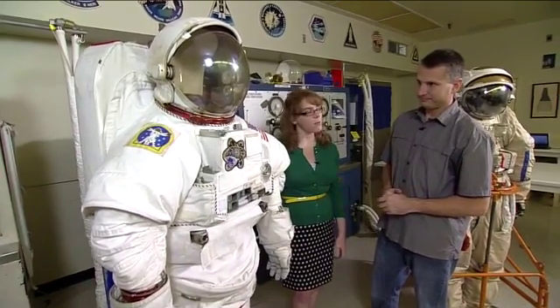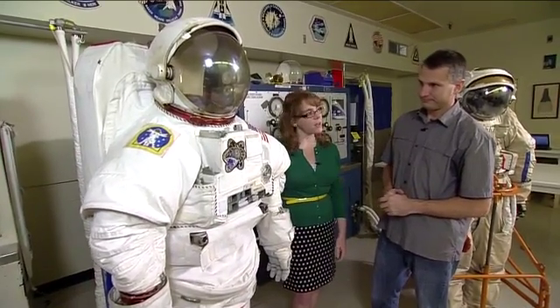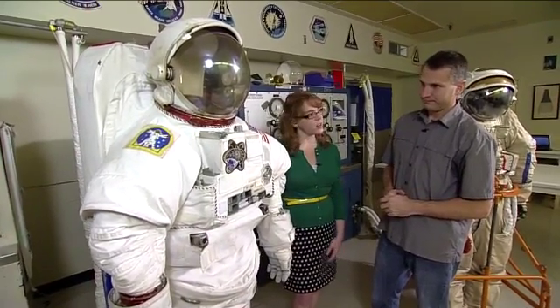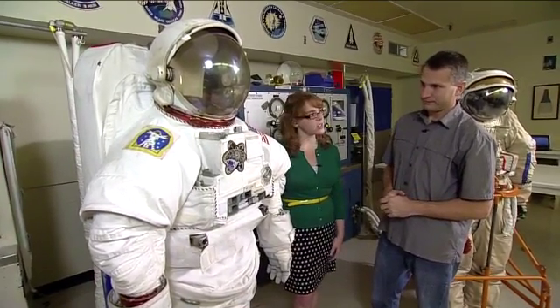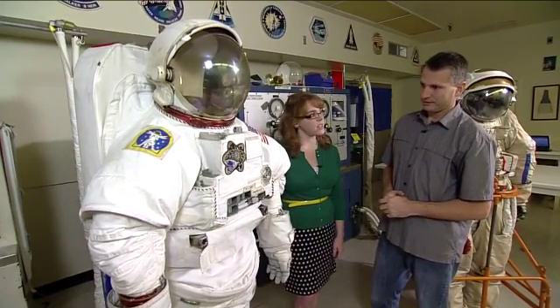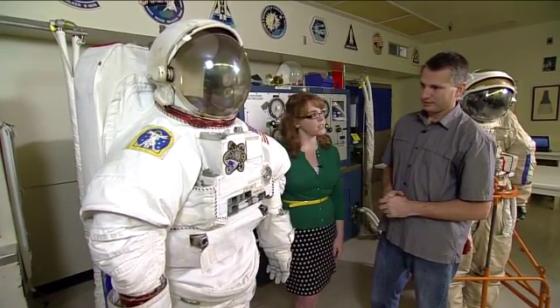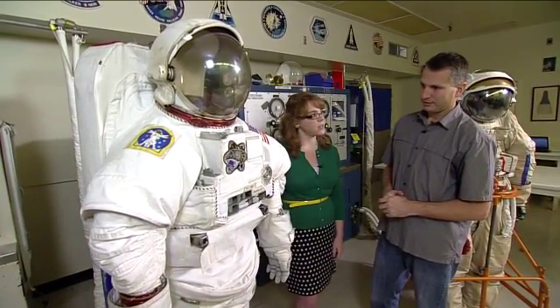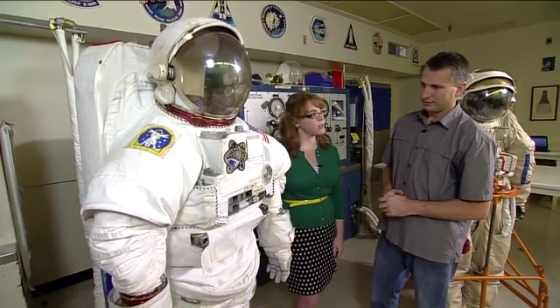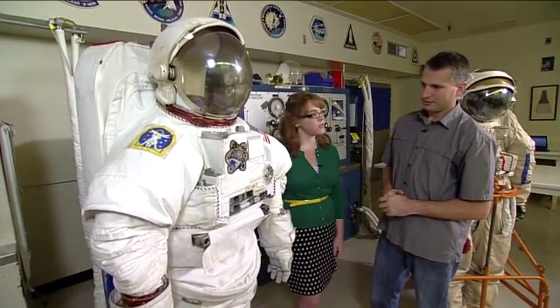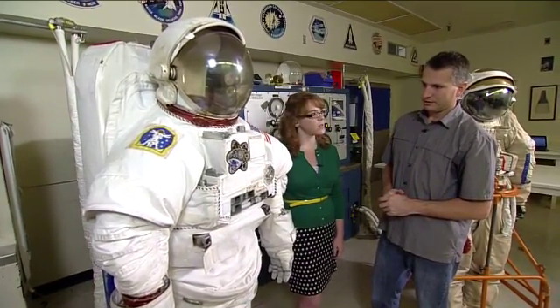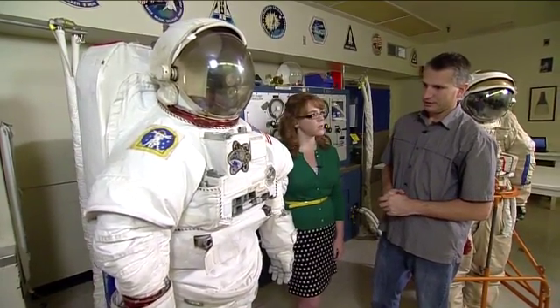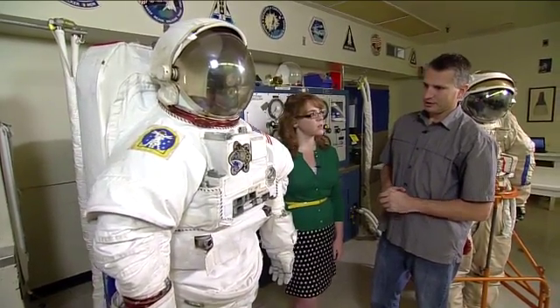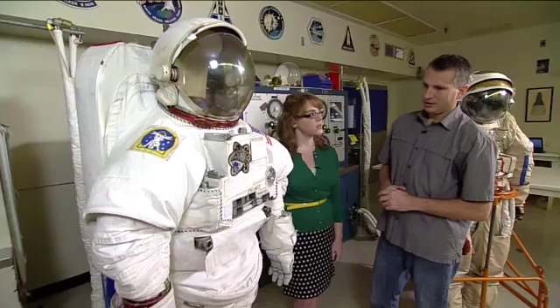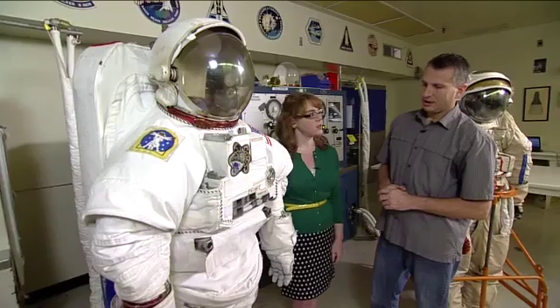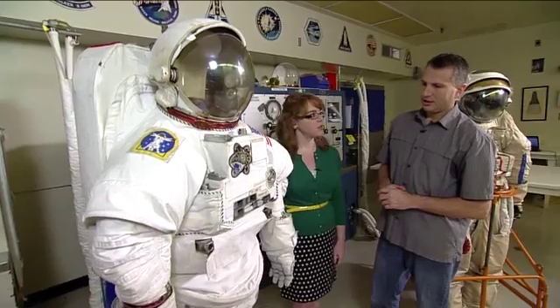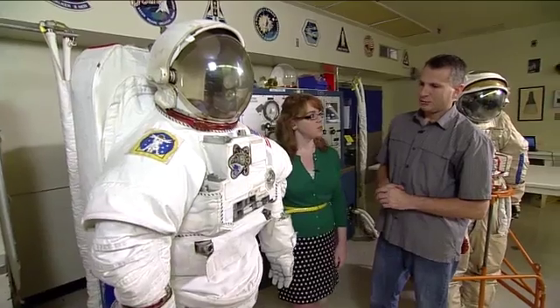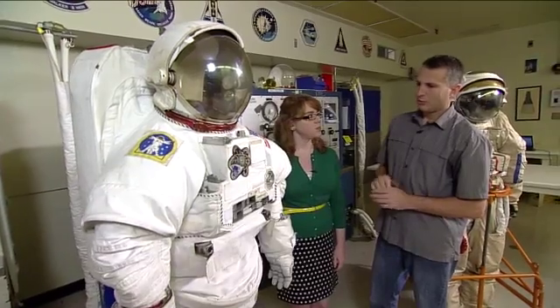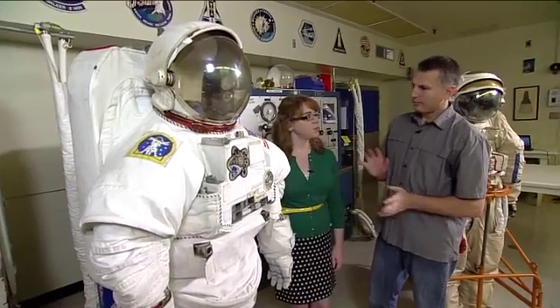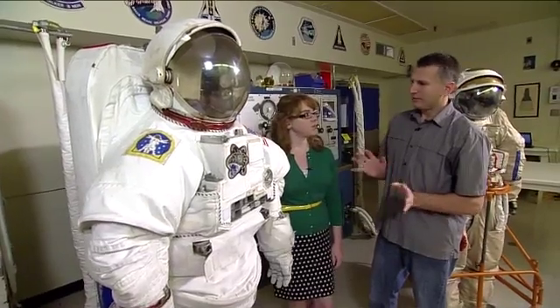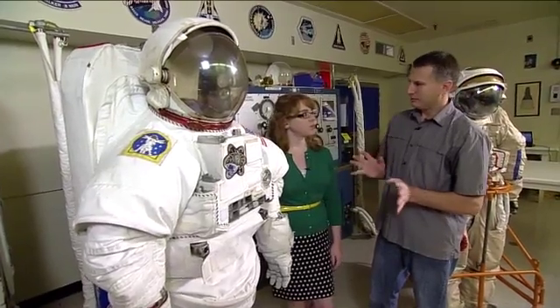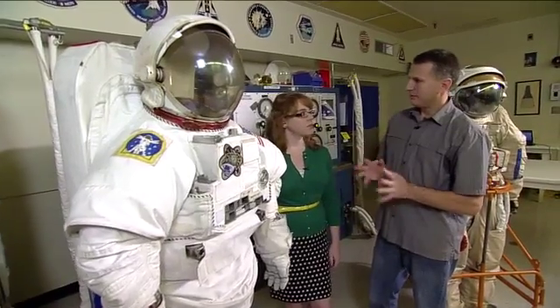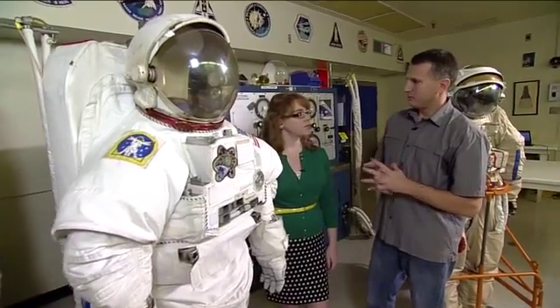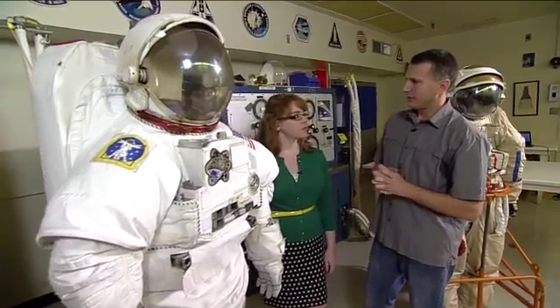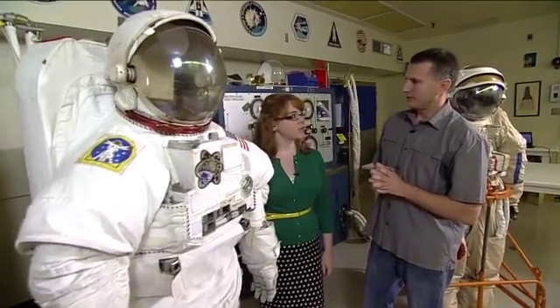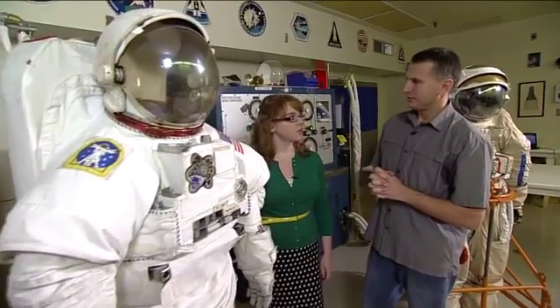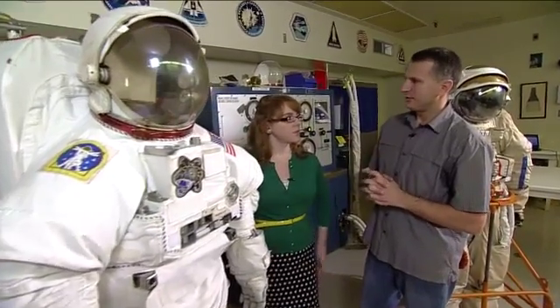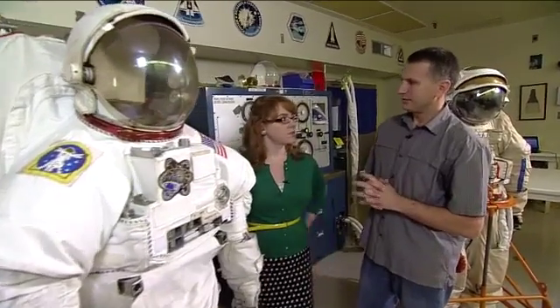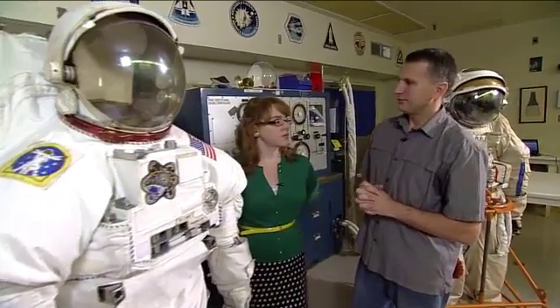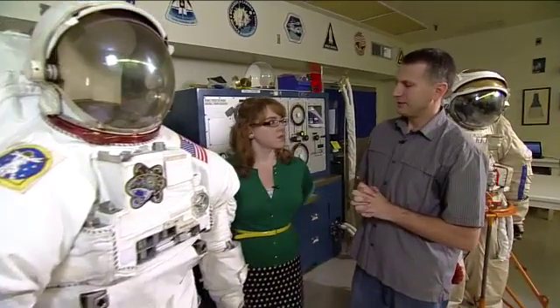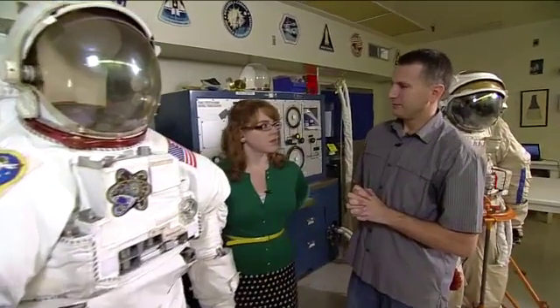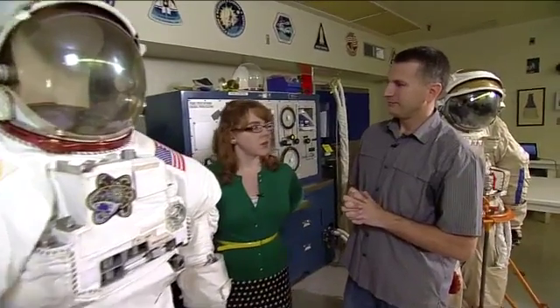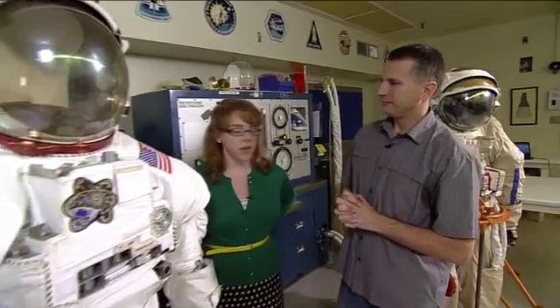And how long does it take to get ready for an airlock? About four hours — around the same time as the Orlan.